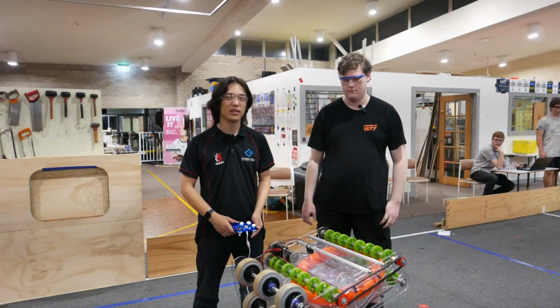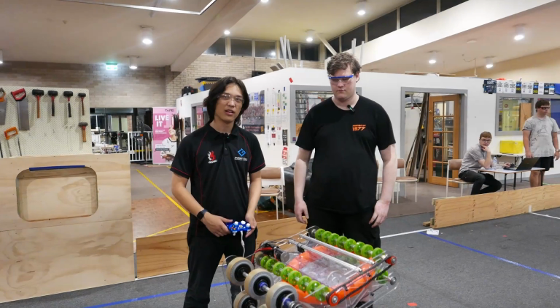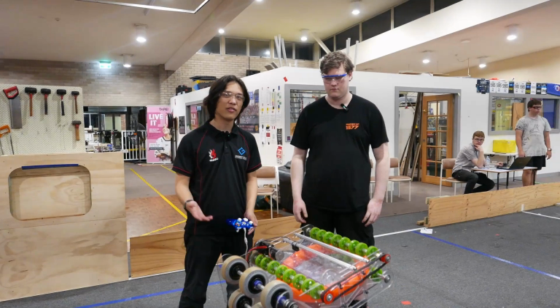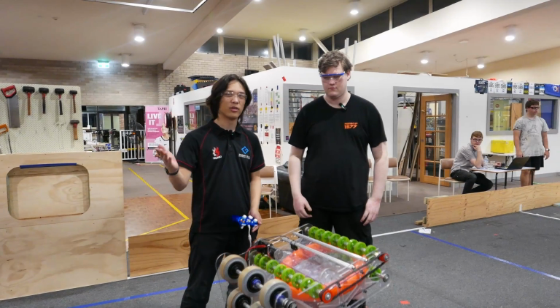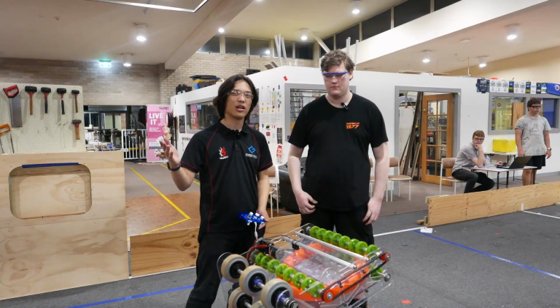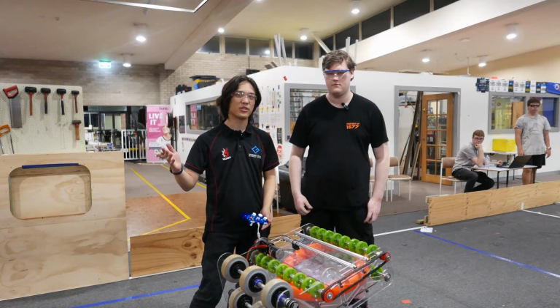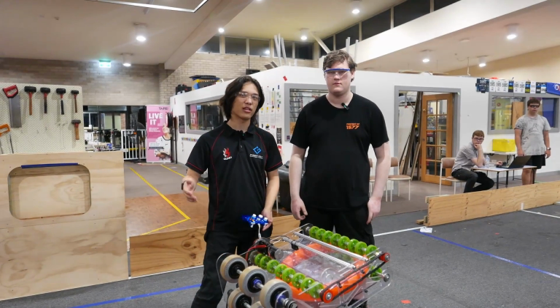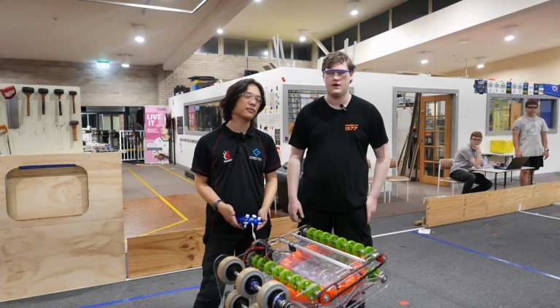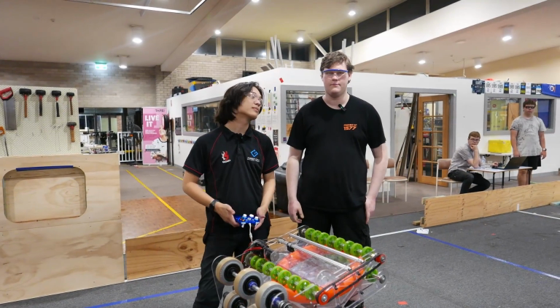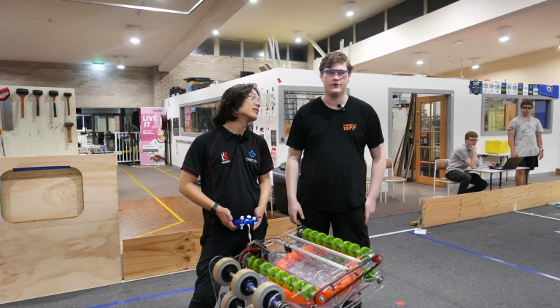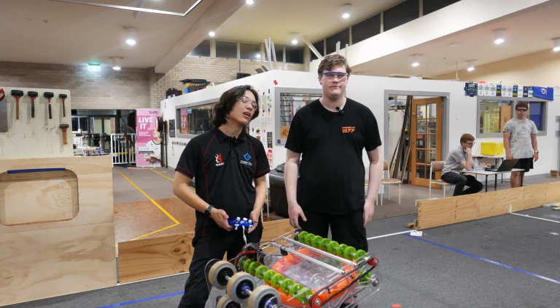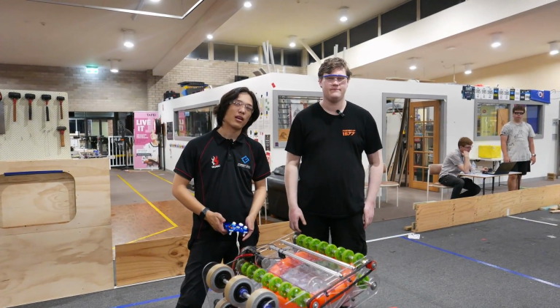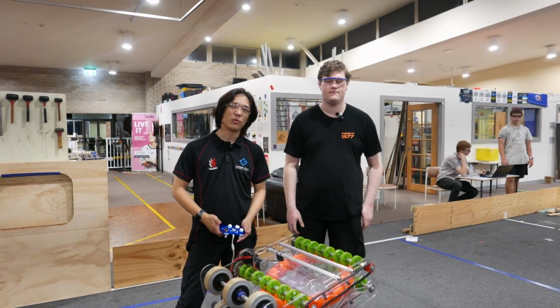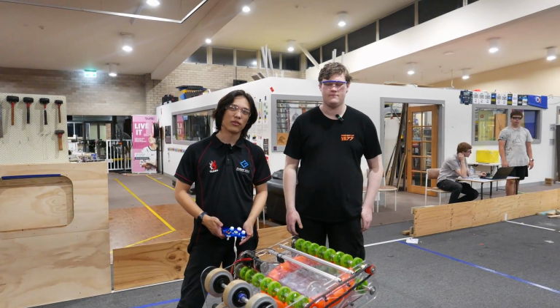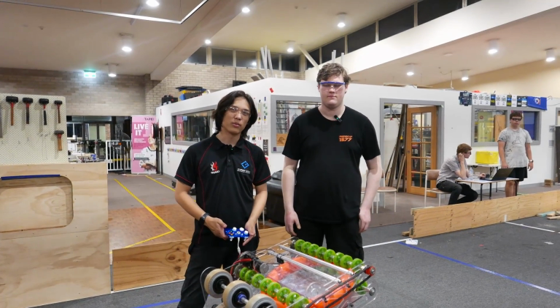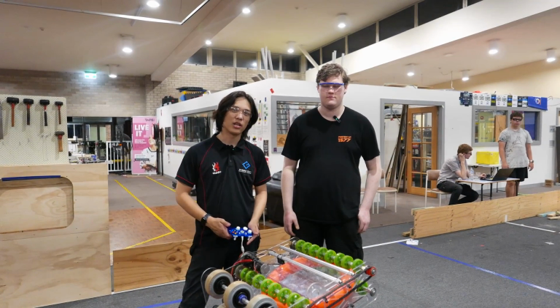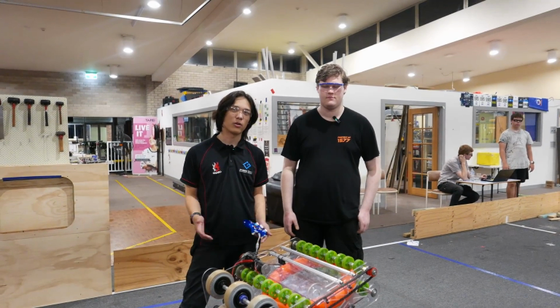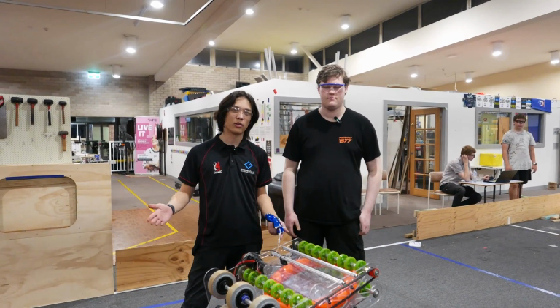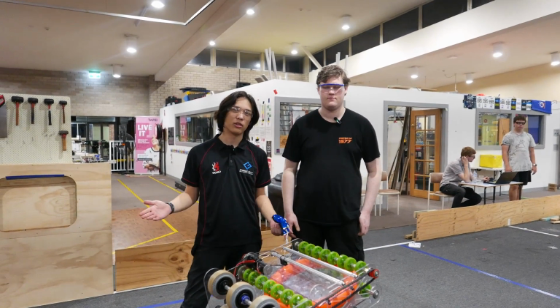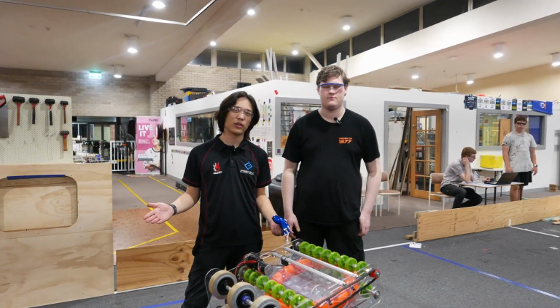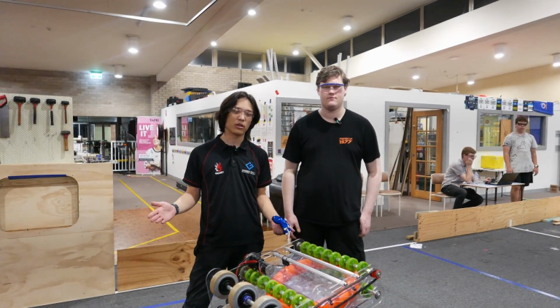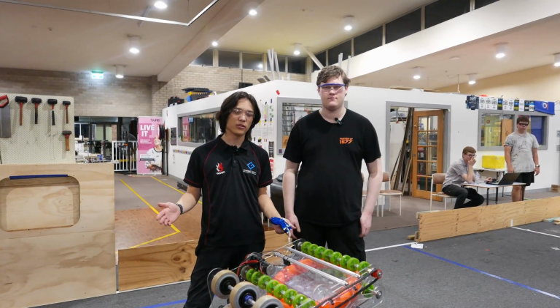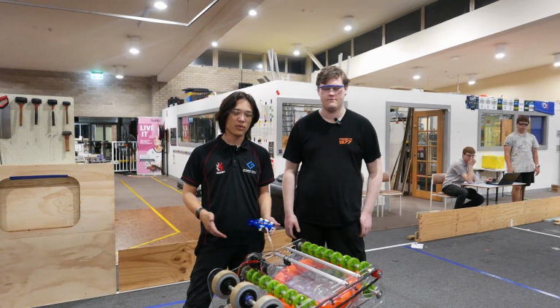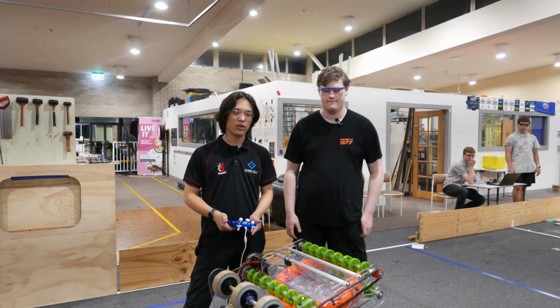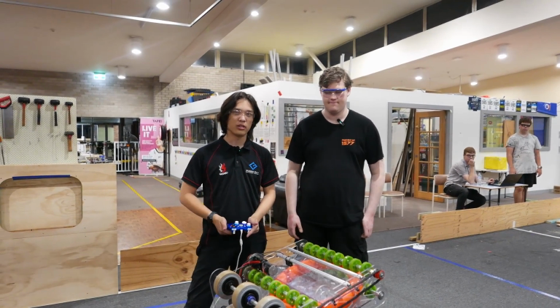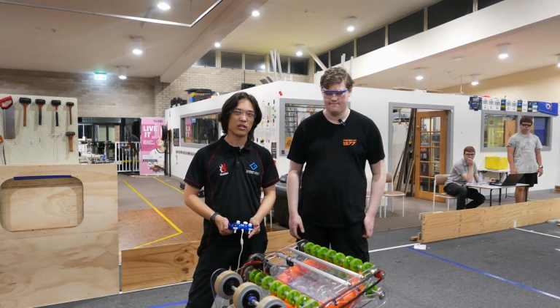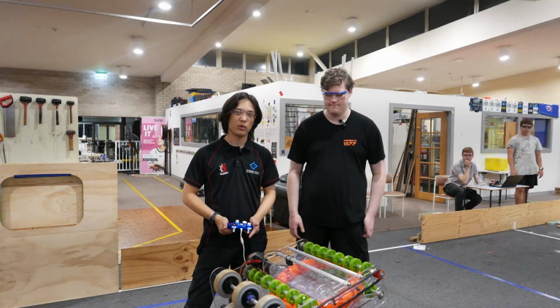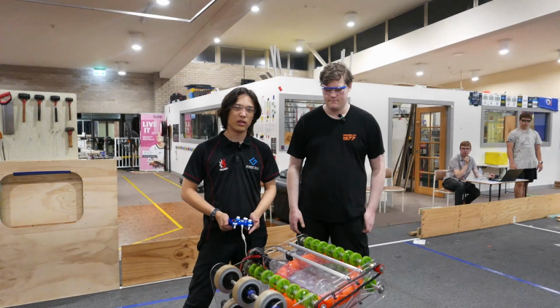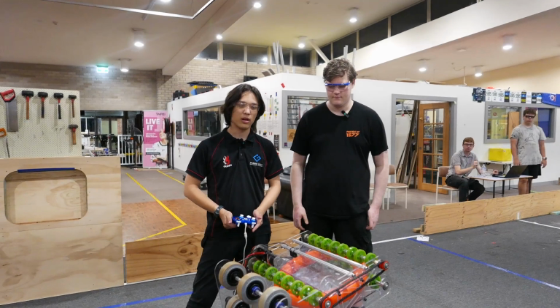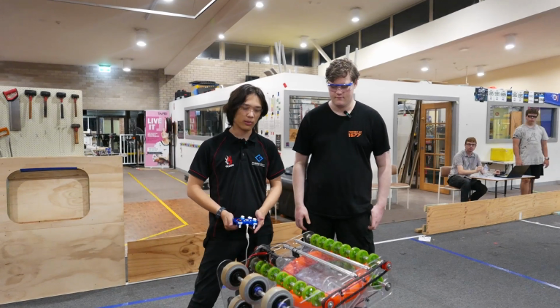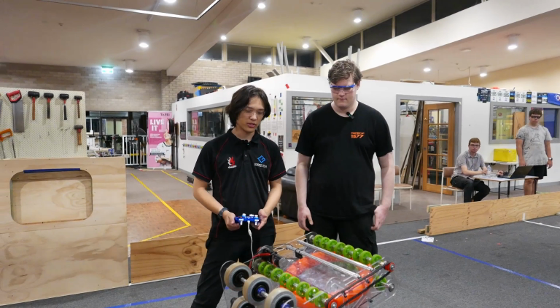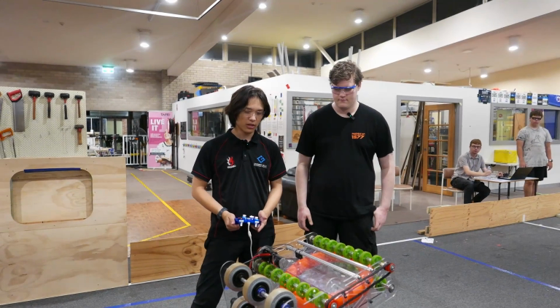Hey everyone, I'm Zach. I'm Lewin. And we're from the Unqualified Quokkas. We're here to tell you about our robot today.